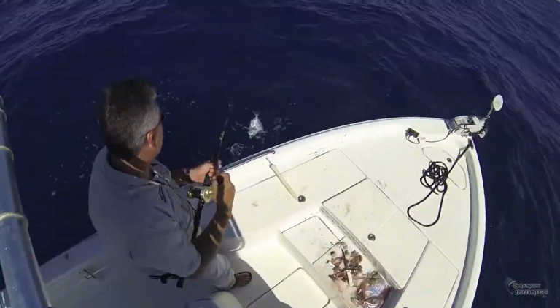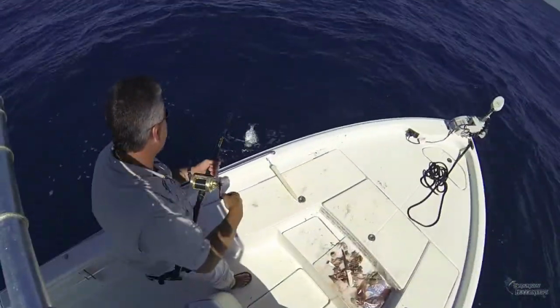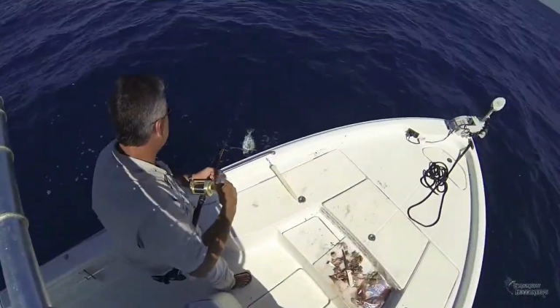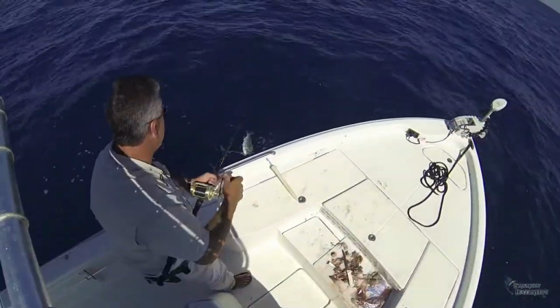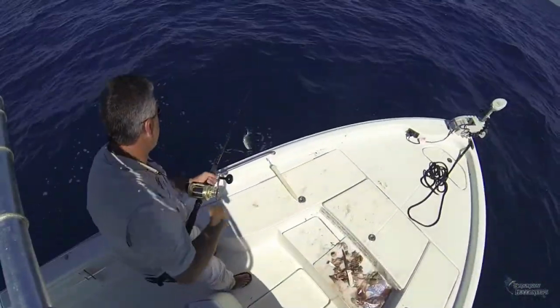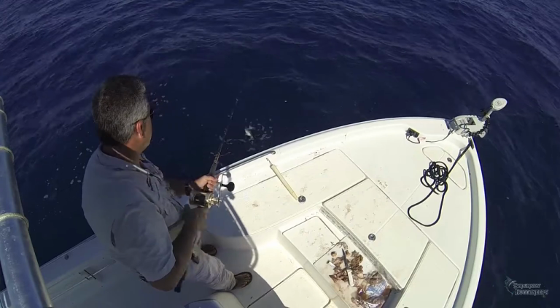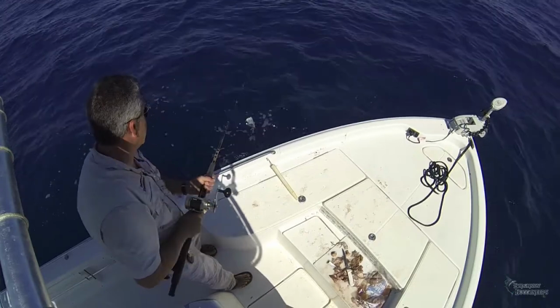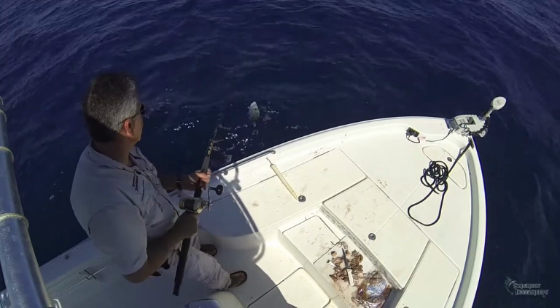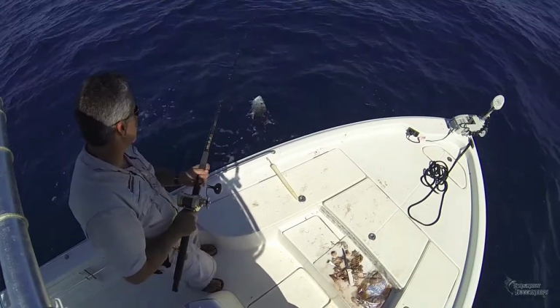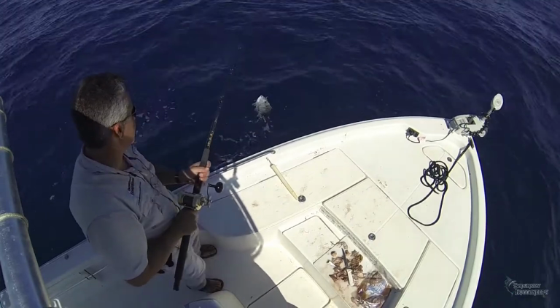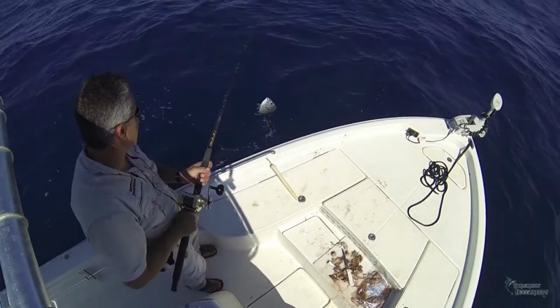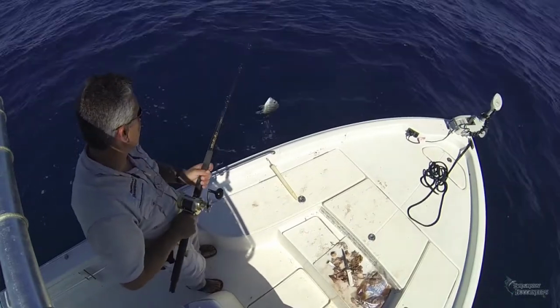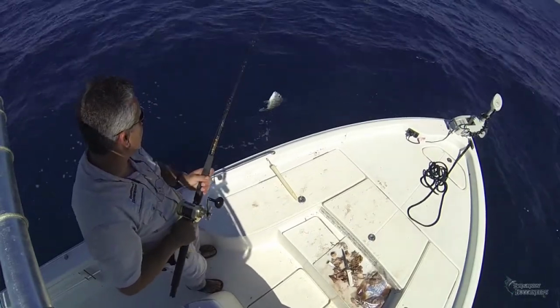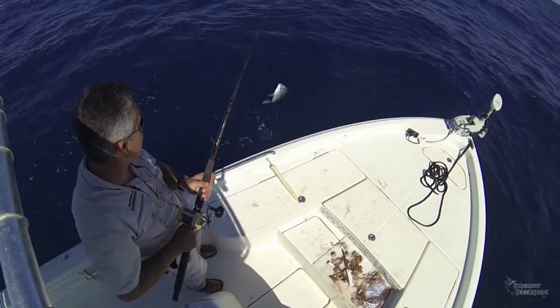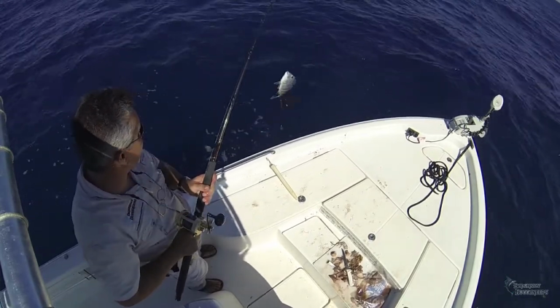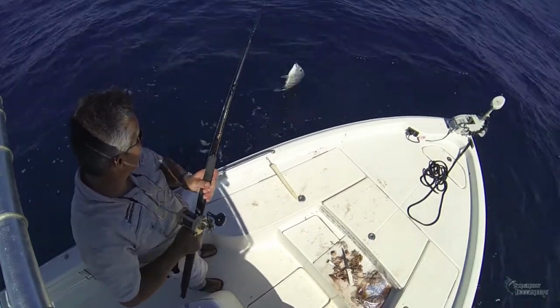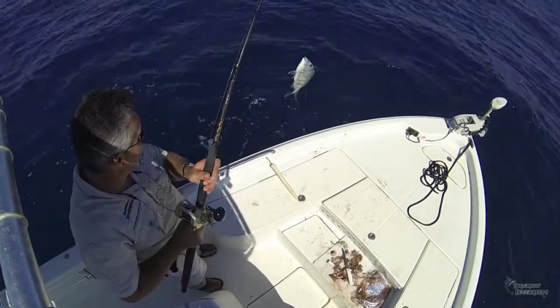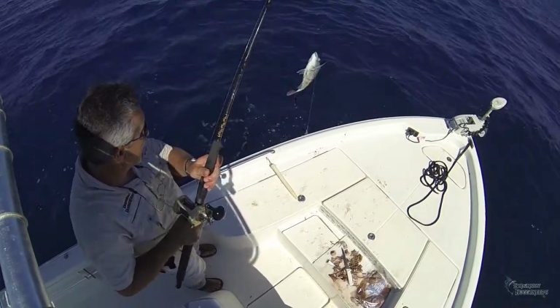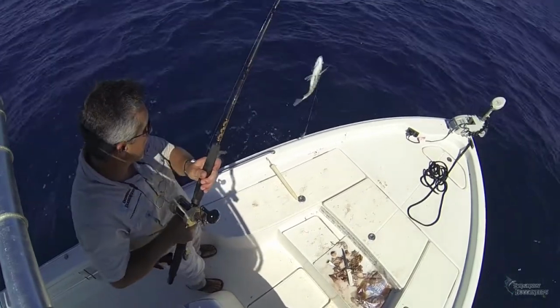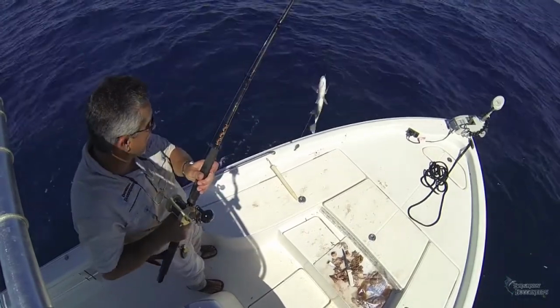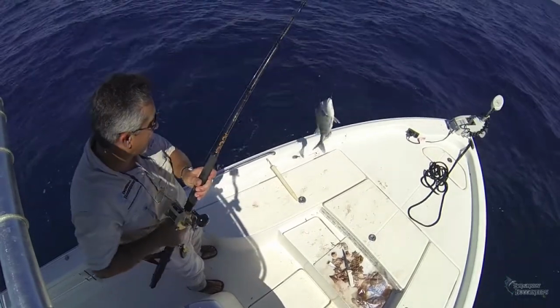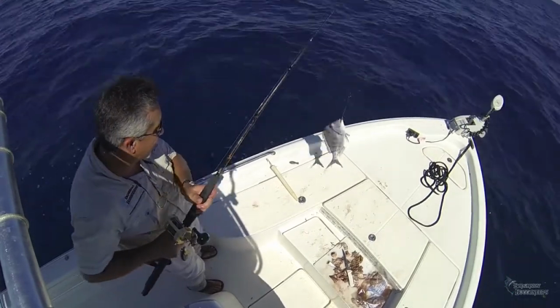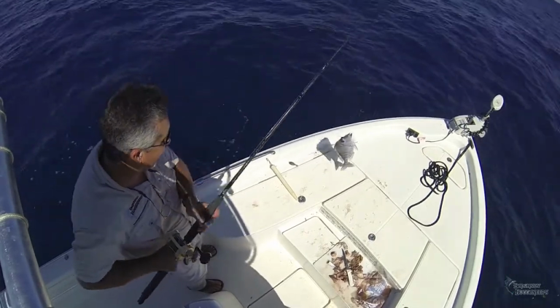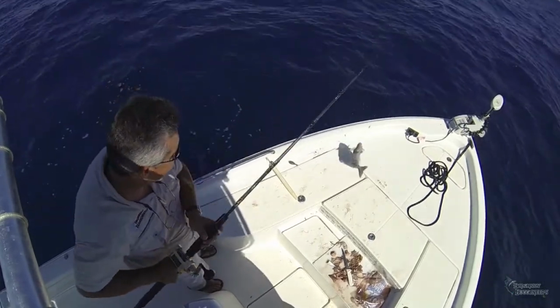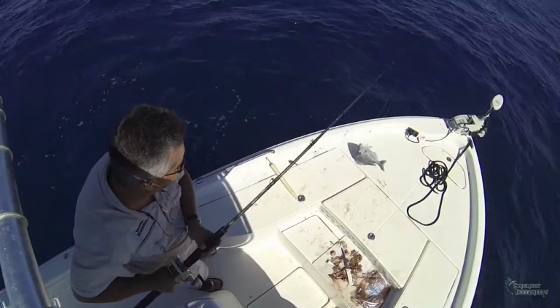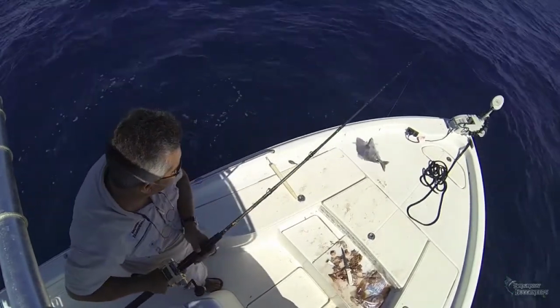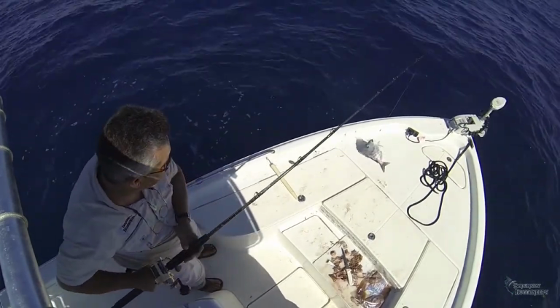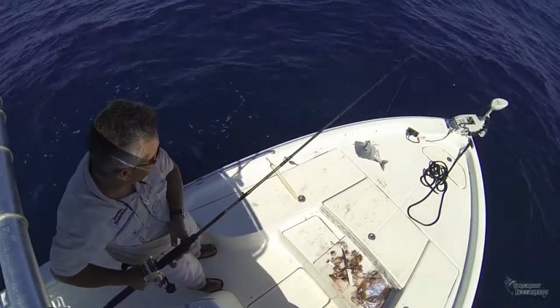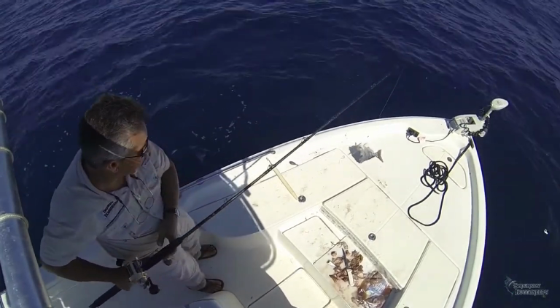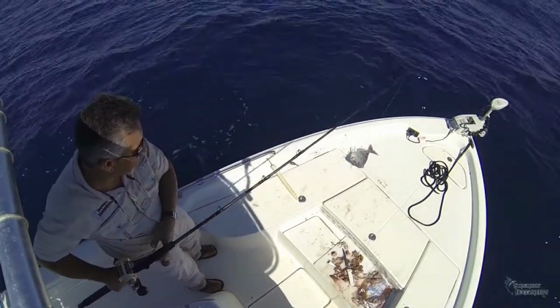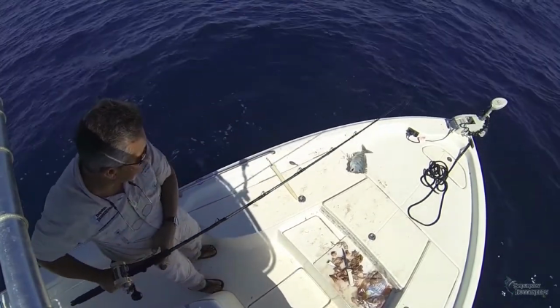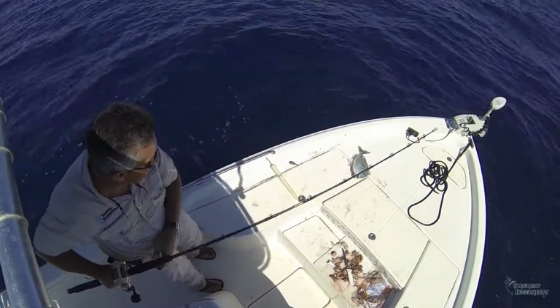Next, stay tuned for Mike's Tackle Box, and we'll look closer at the rod and reel combos we used today to catch these fish.